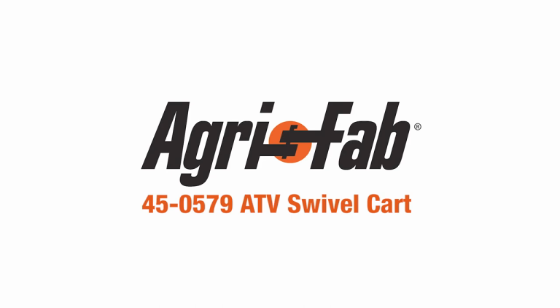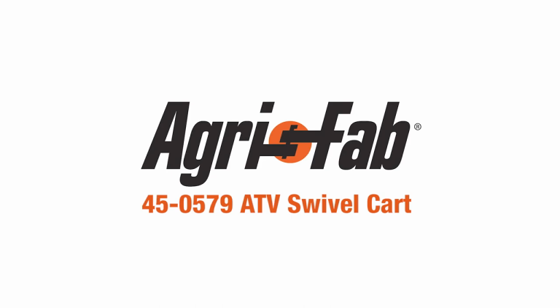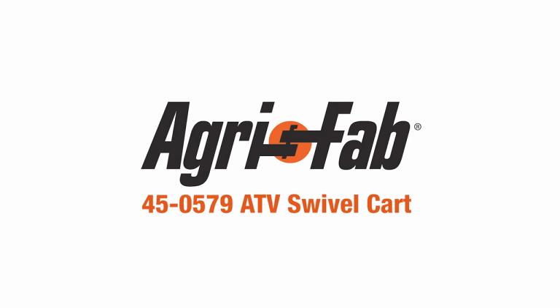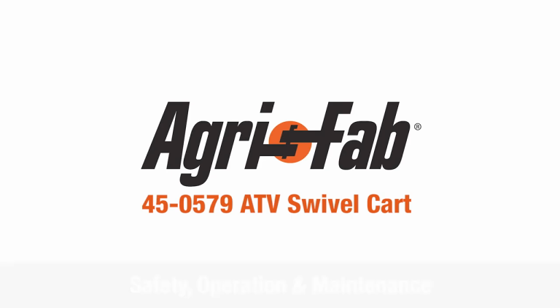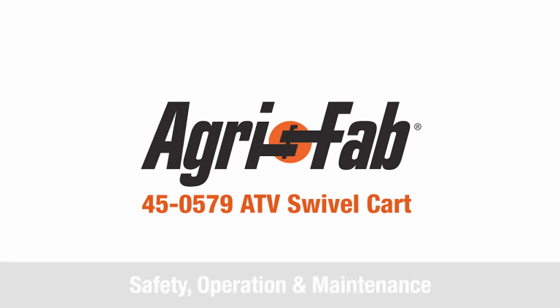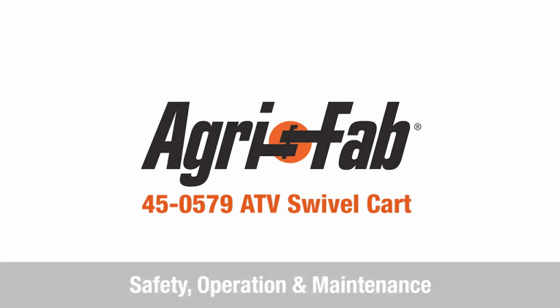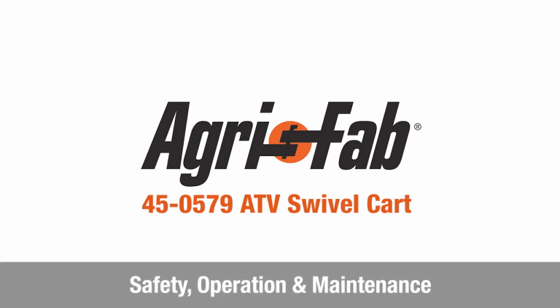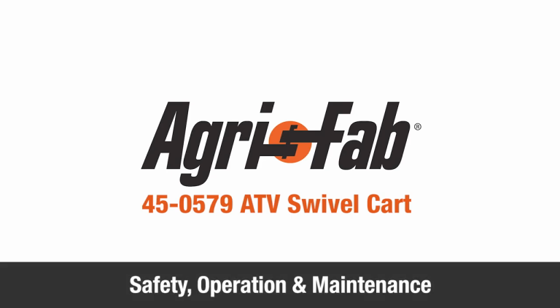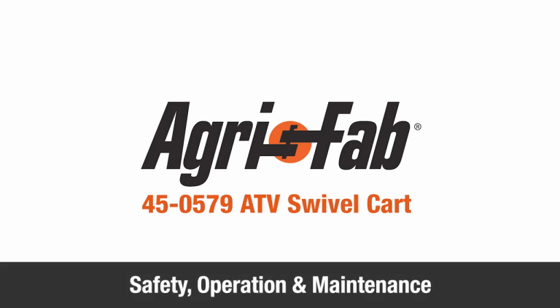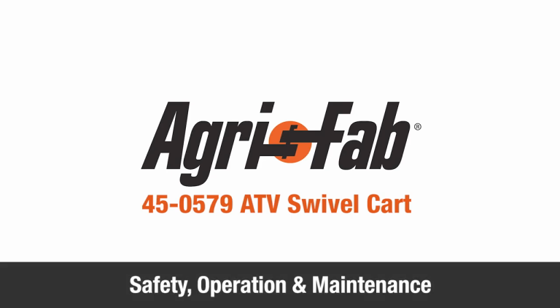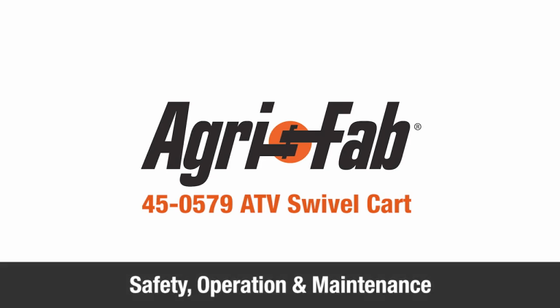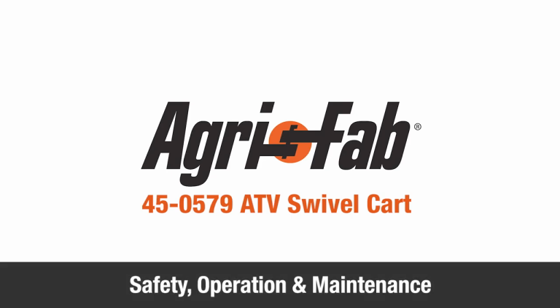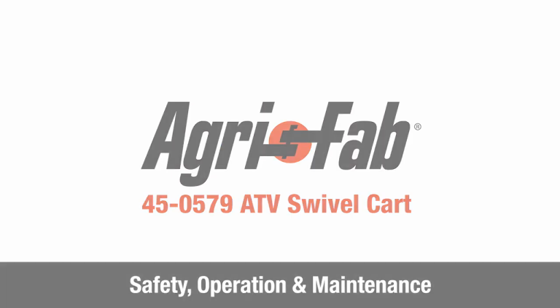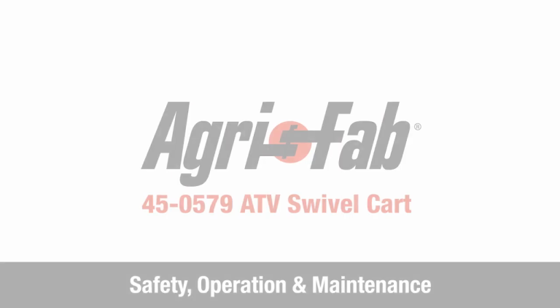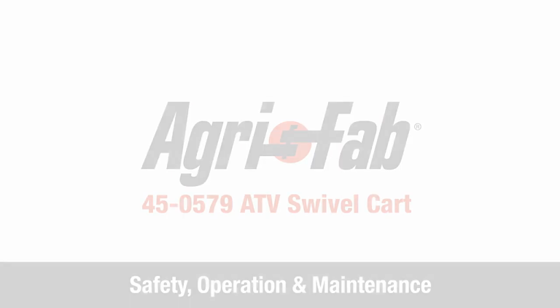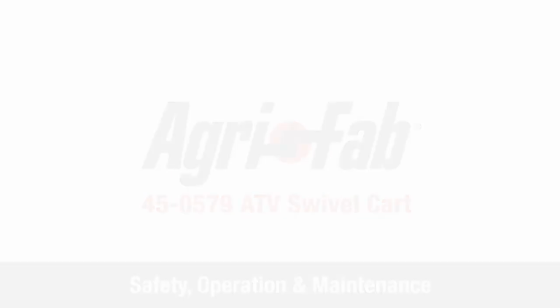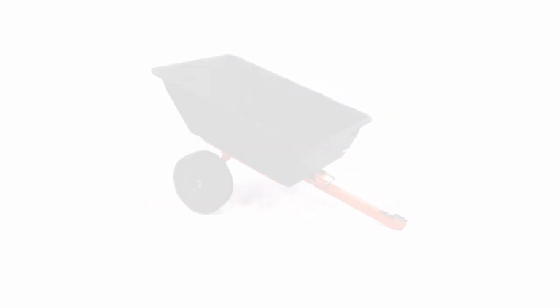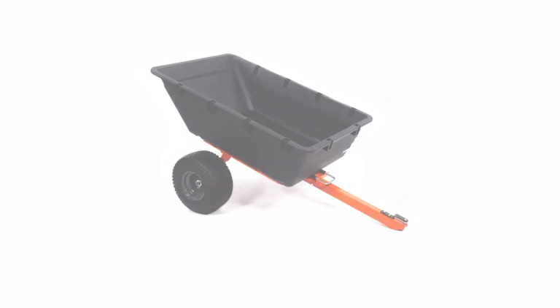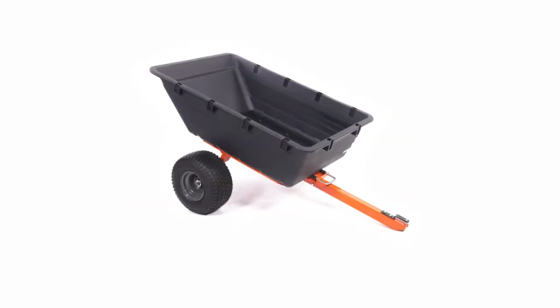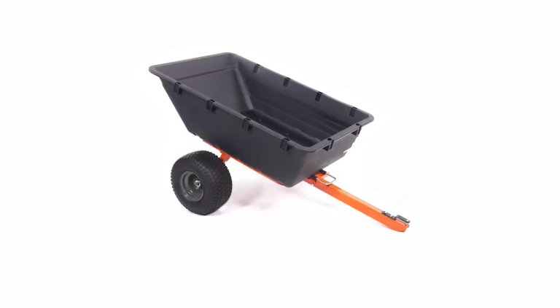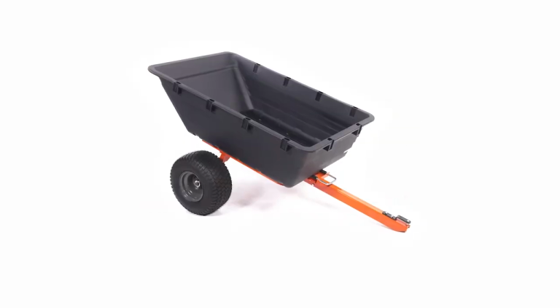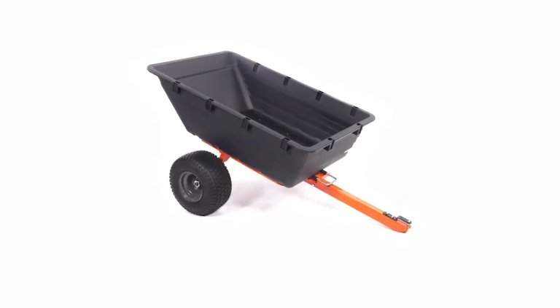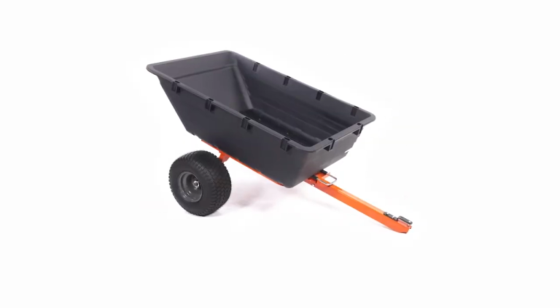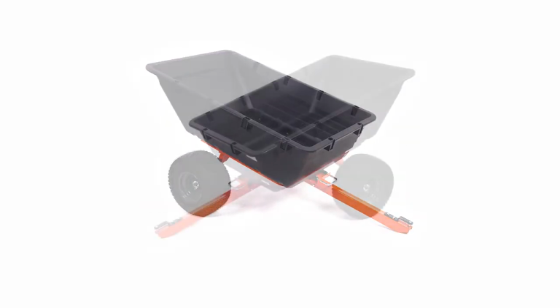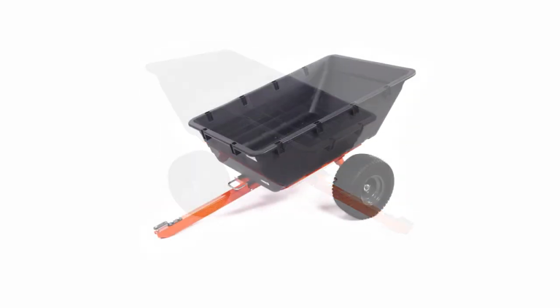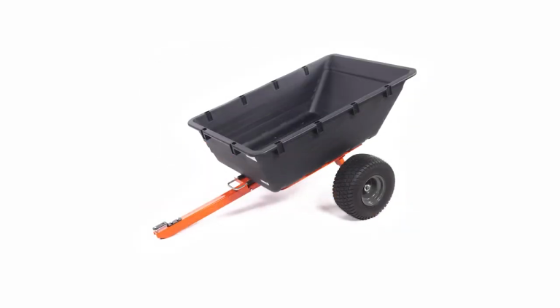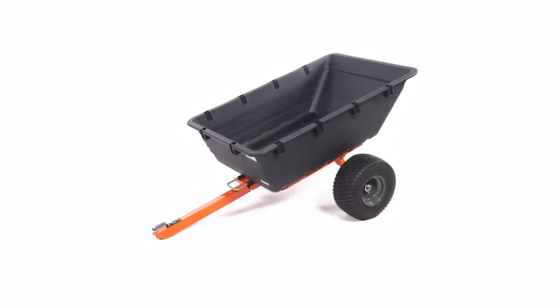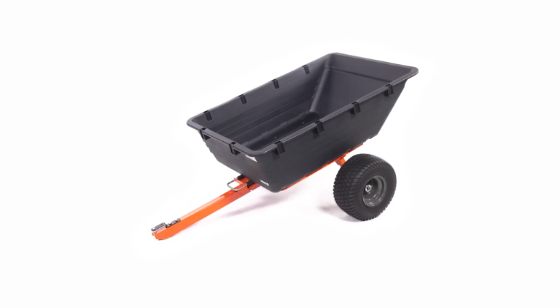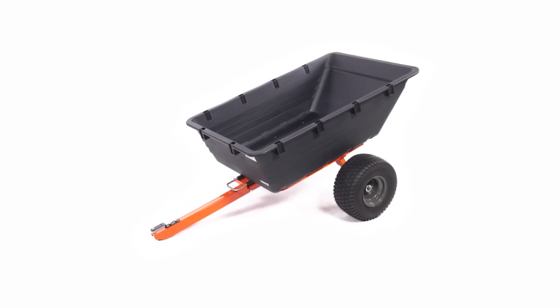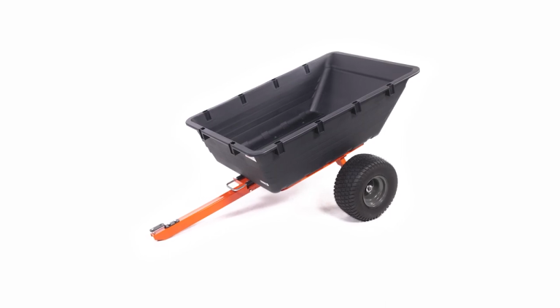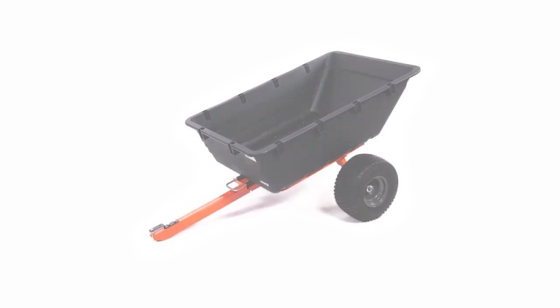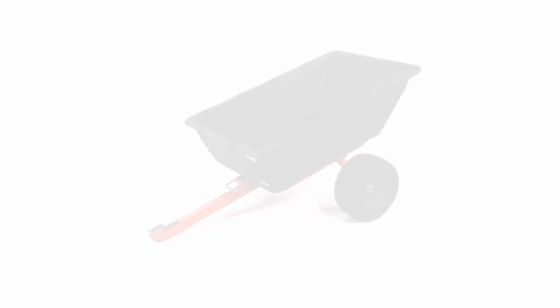In this segment, we'll show you some safety, operation, and maintenance tips for your new AgriFab ATV Swivel Dump Cart.